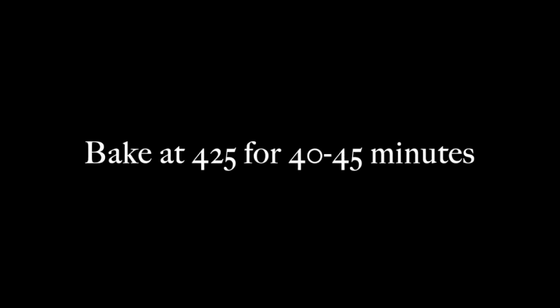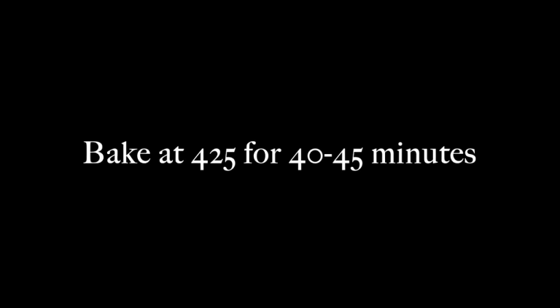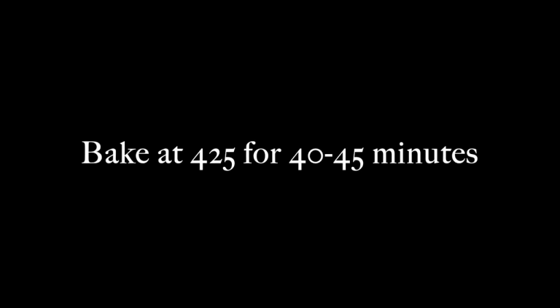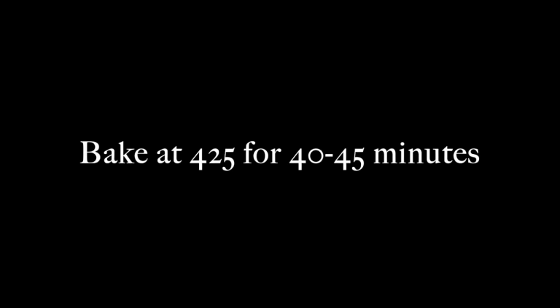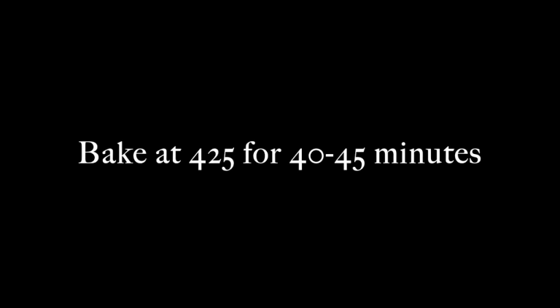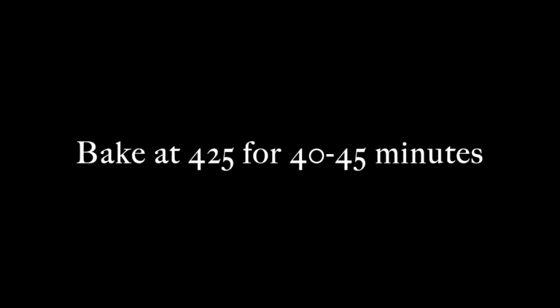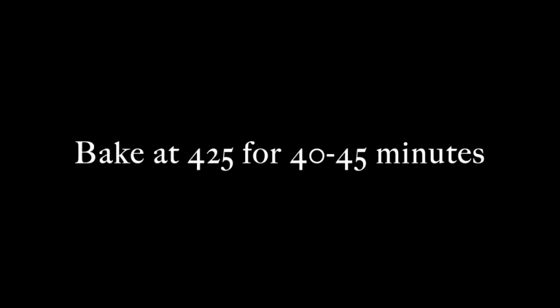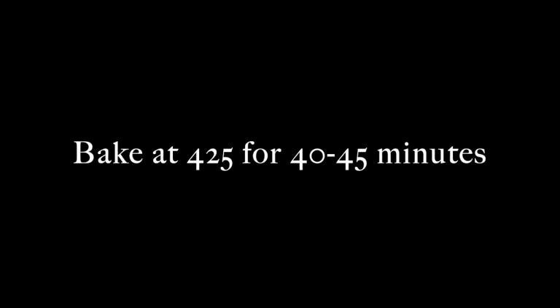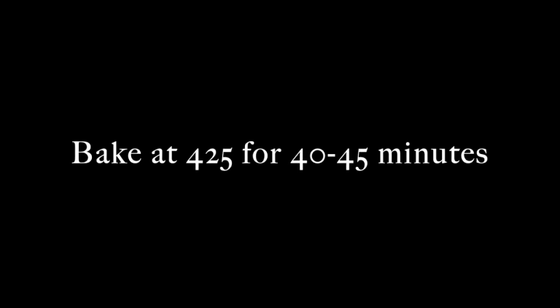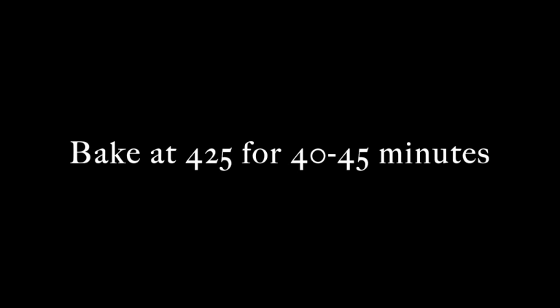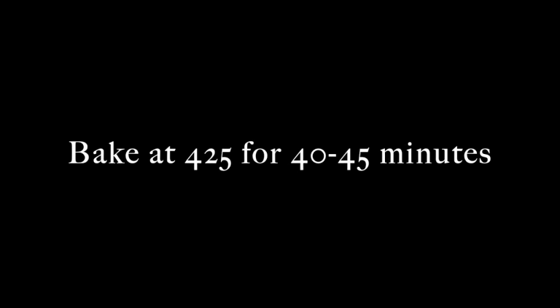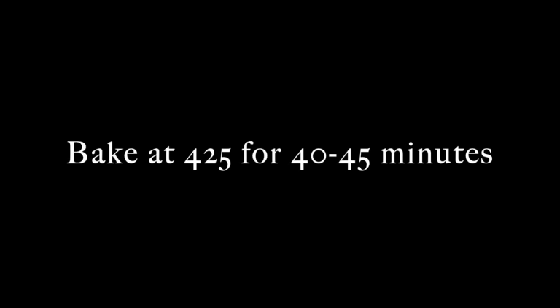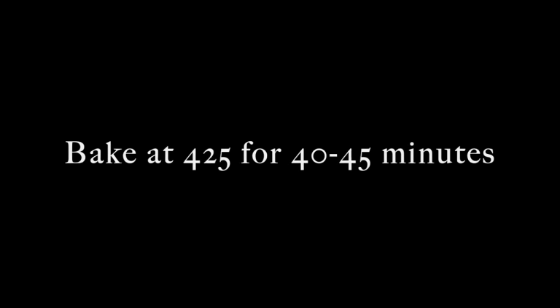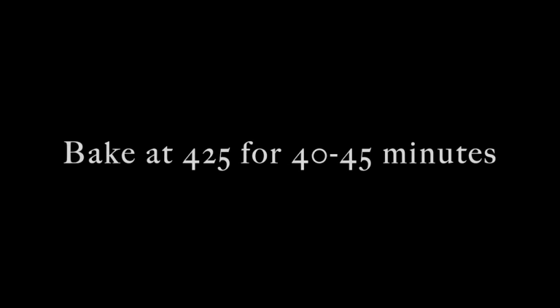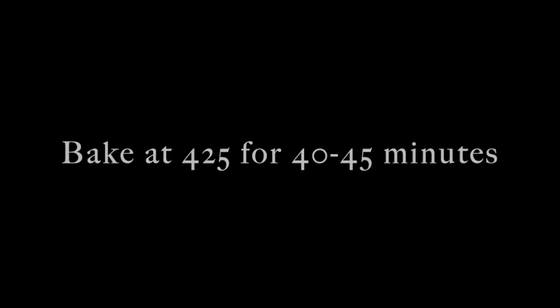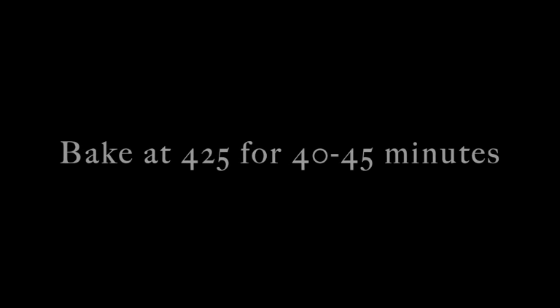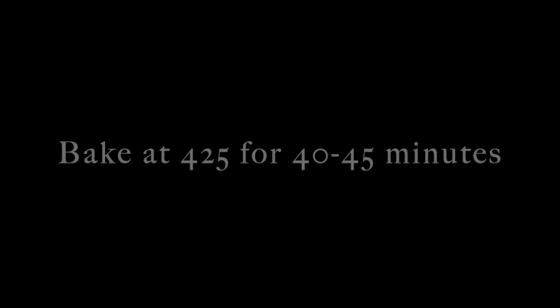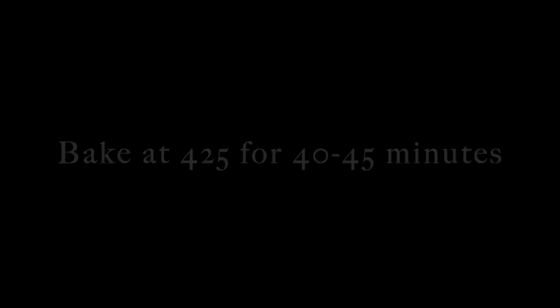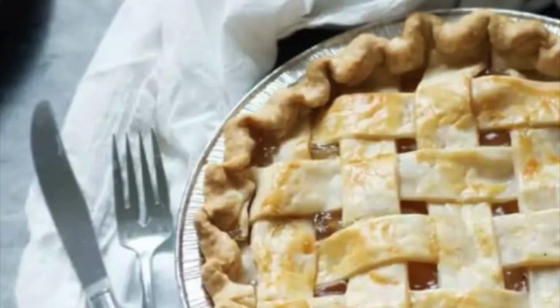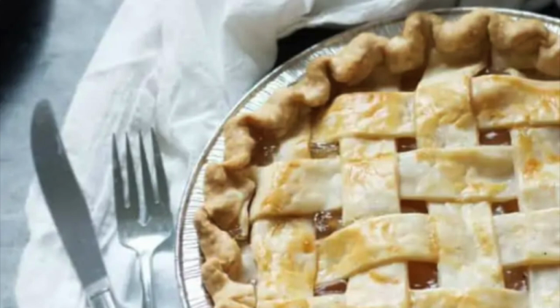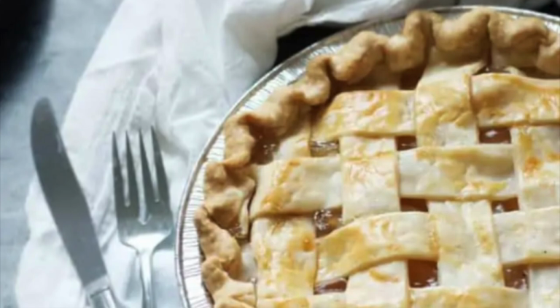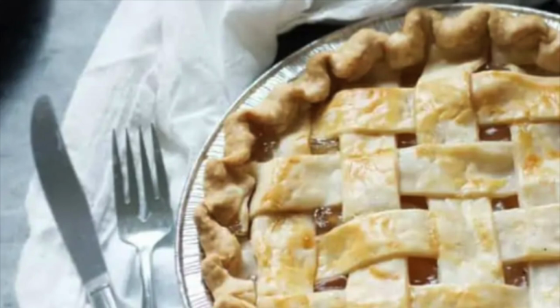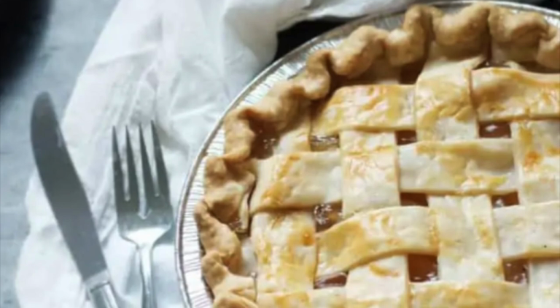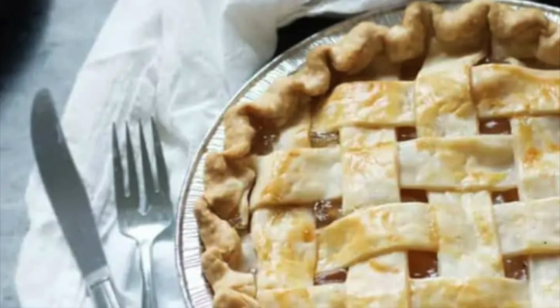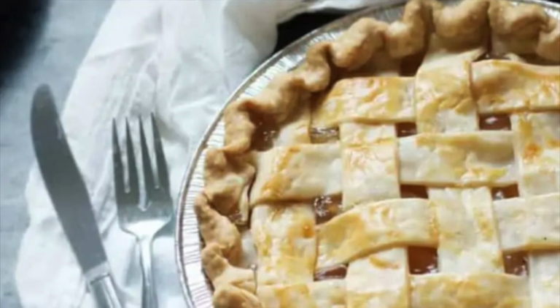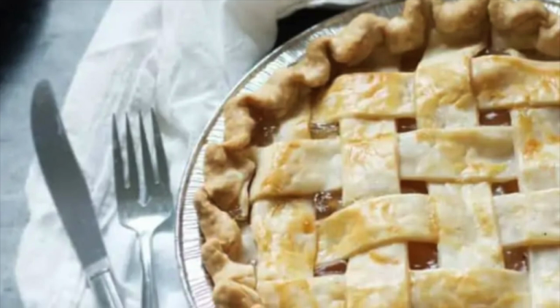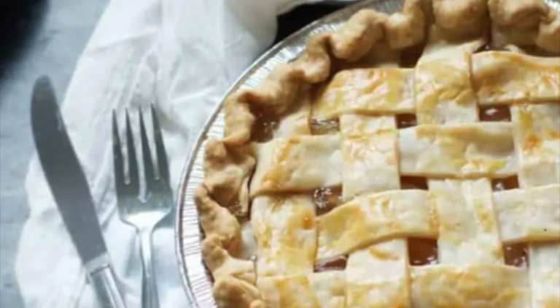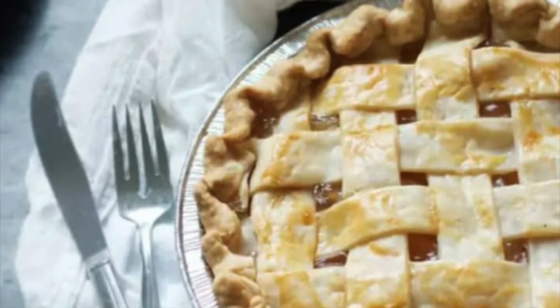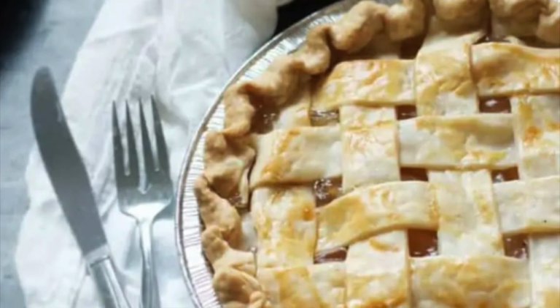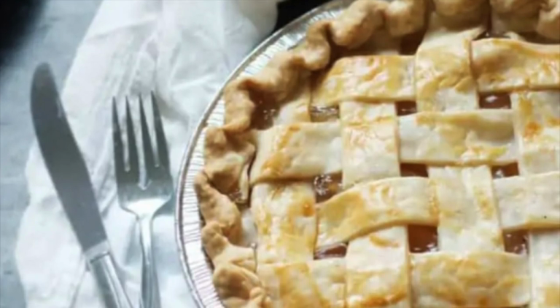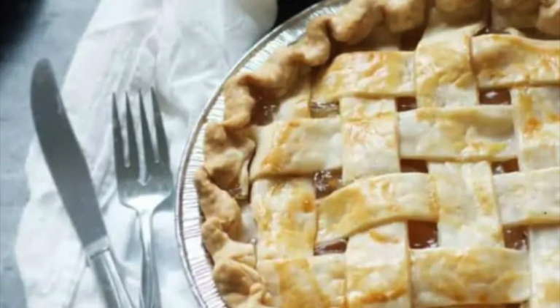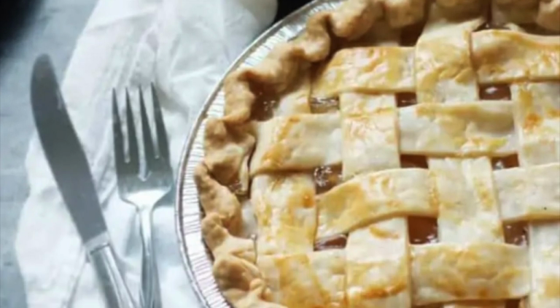Then you bake that at 425°F for 40 to 45 minutes, and there it is.